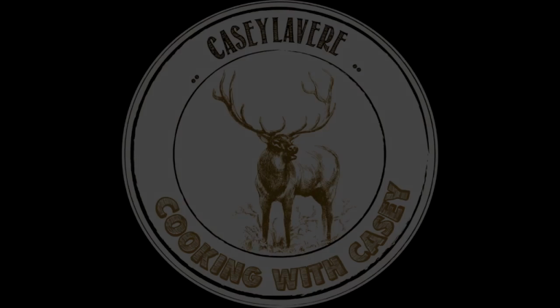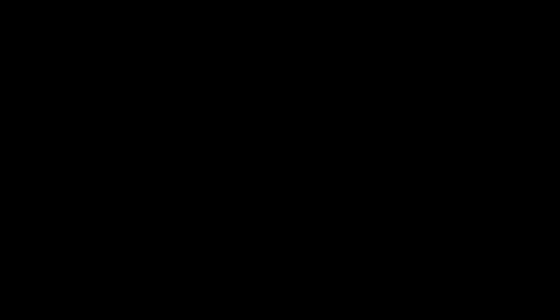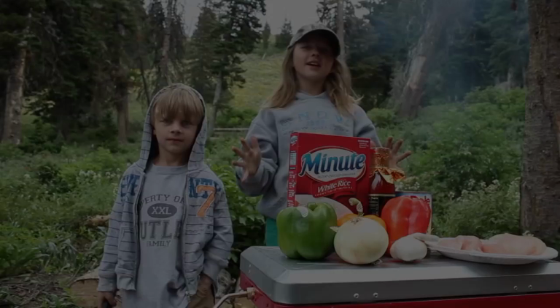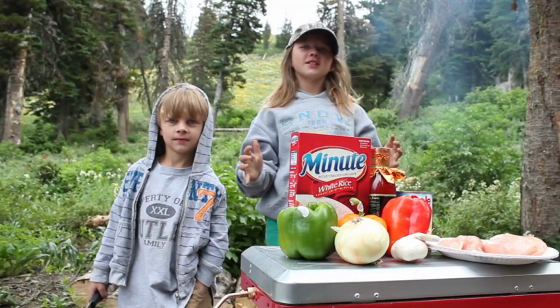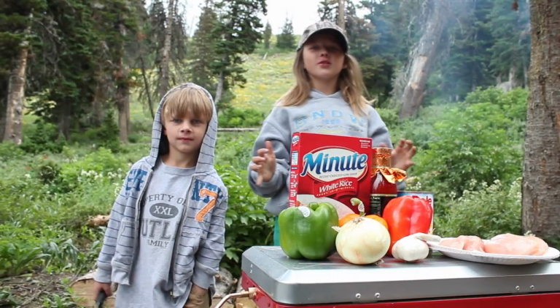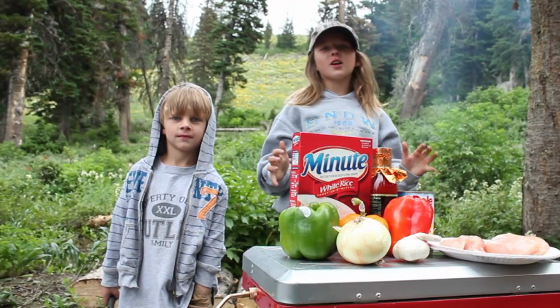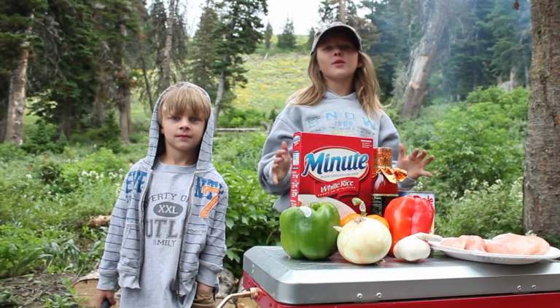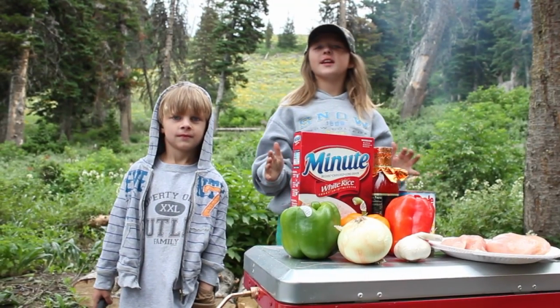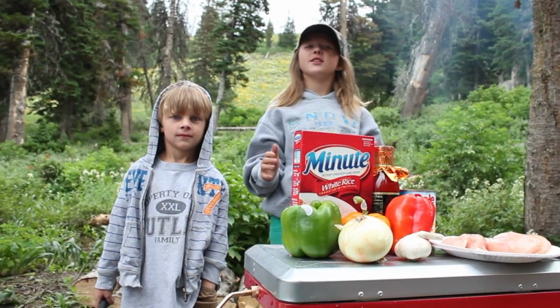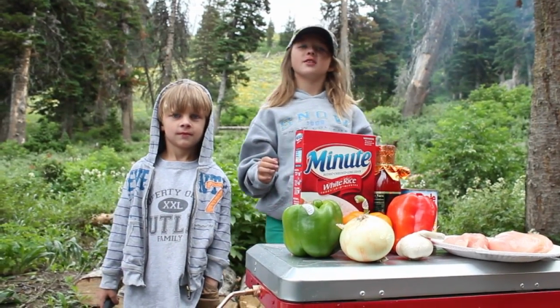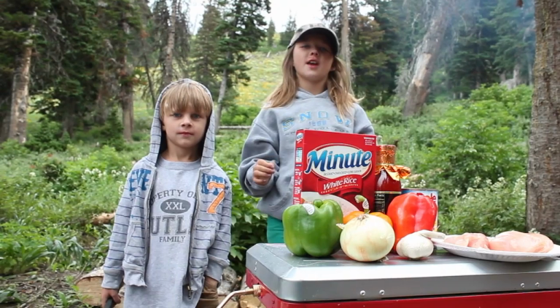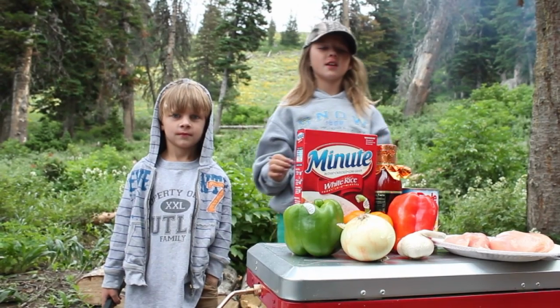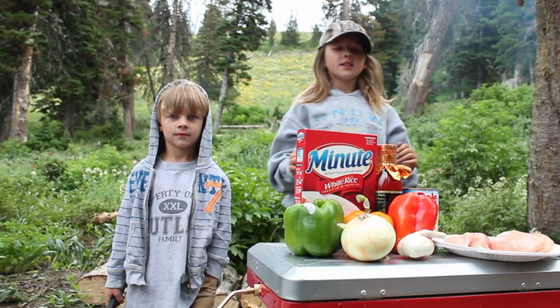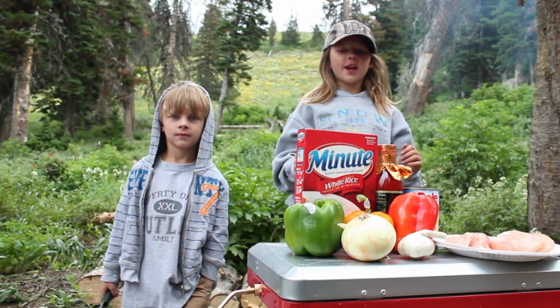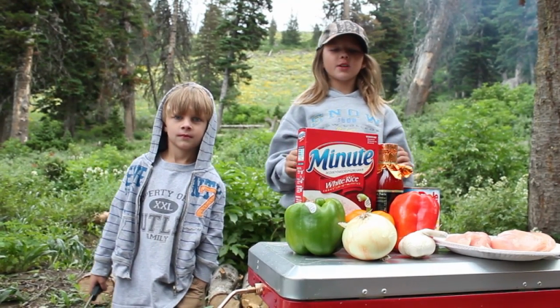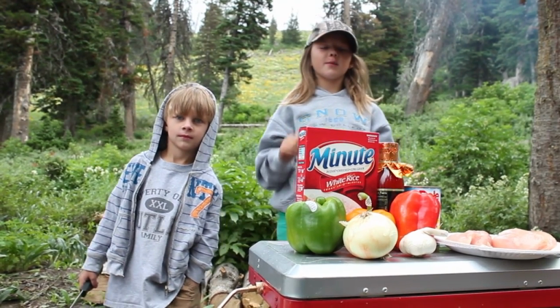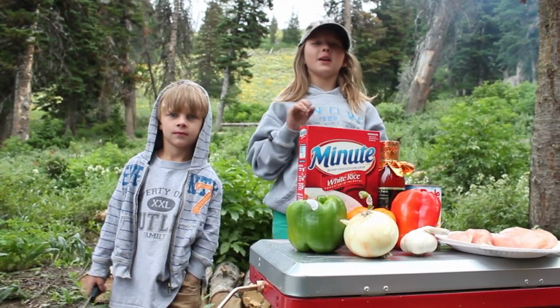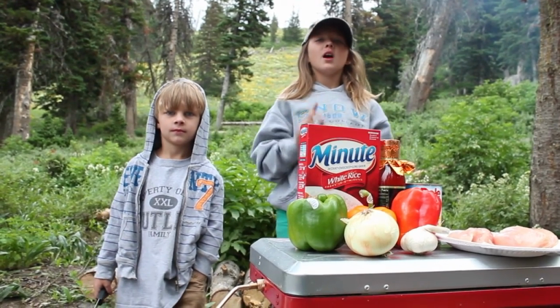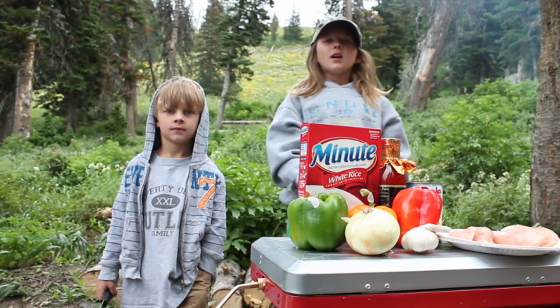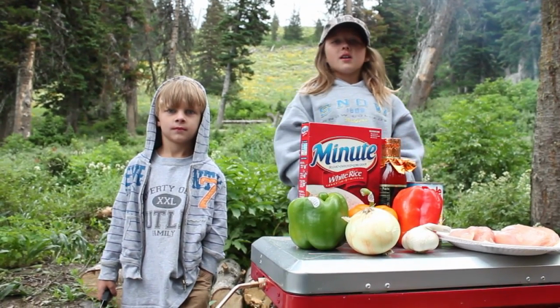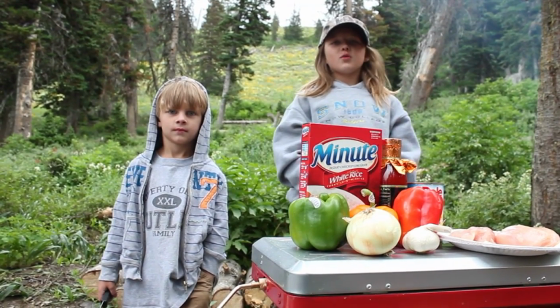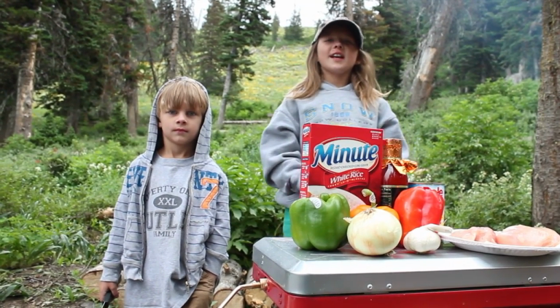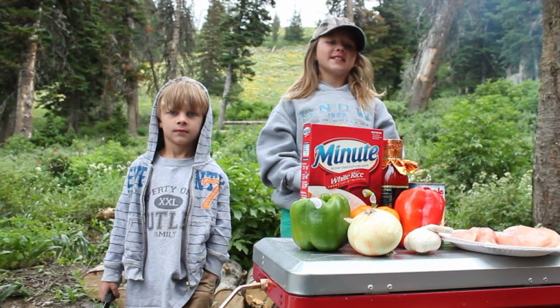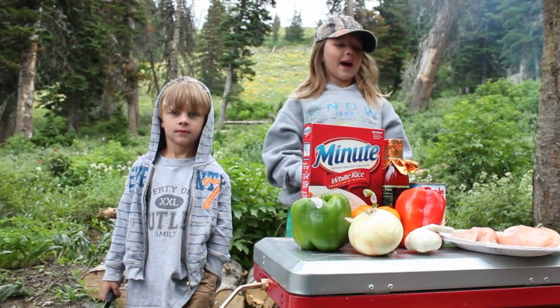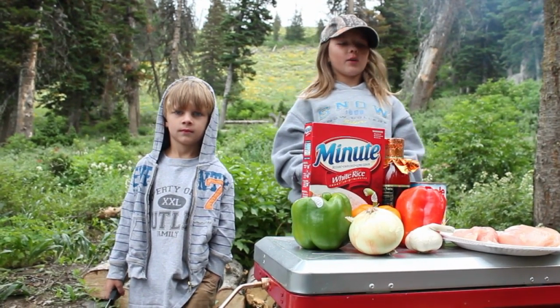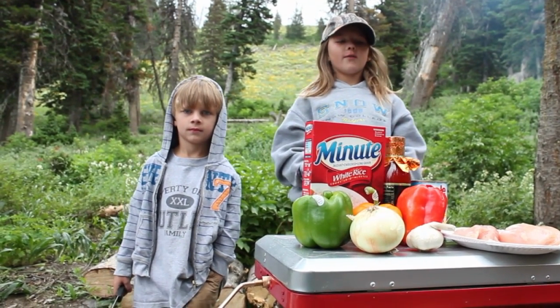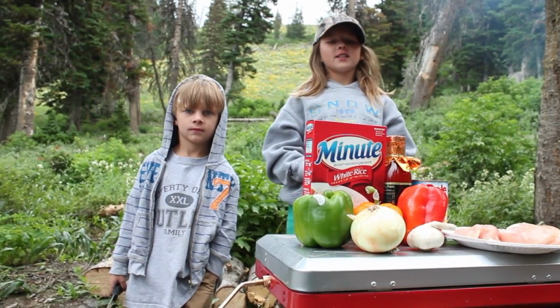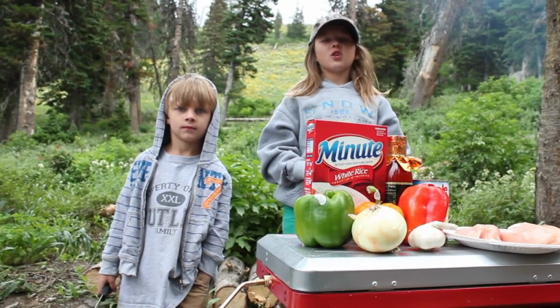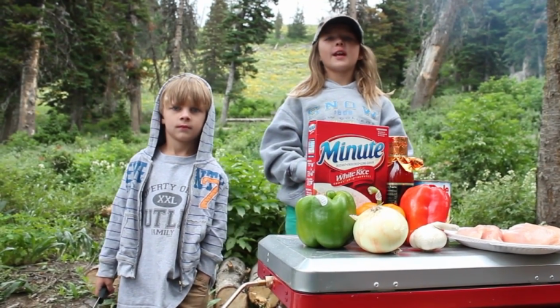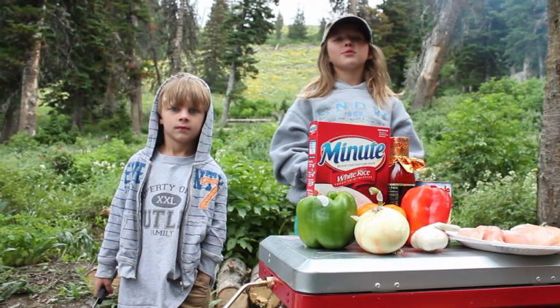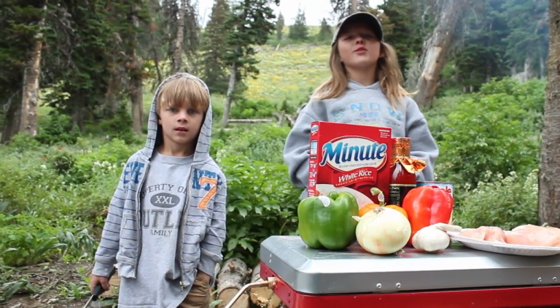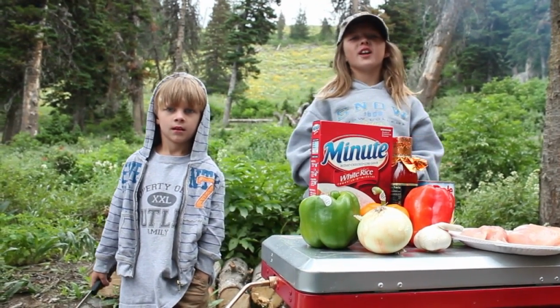Hey guys, so it's Cooking with Casey Thursday. Today we're gonna make sweet and sour pheasants on a Camp Chef grill.